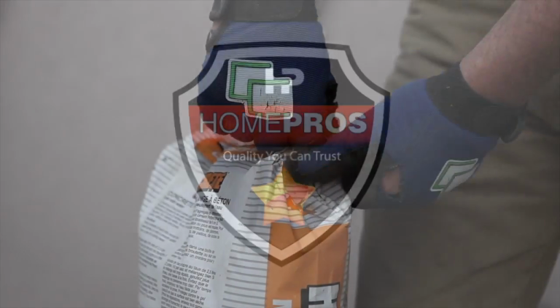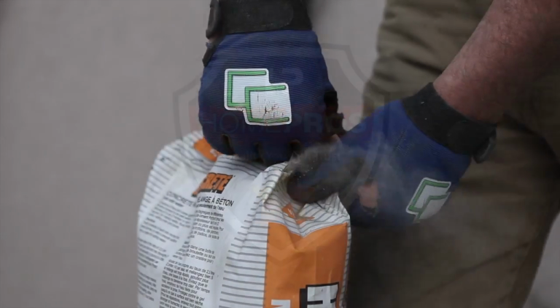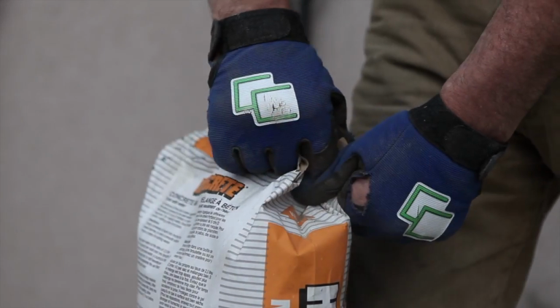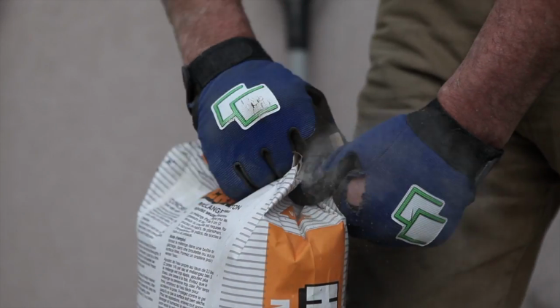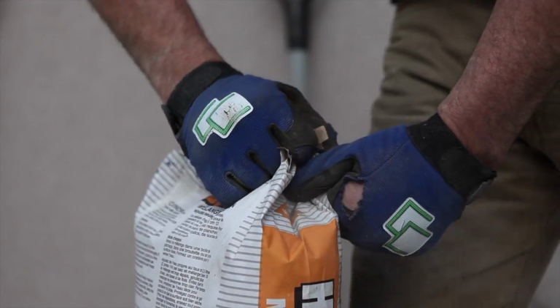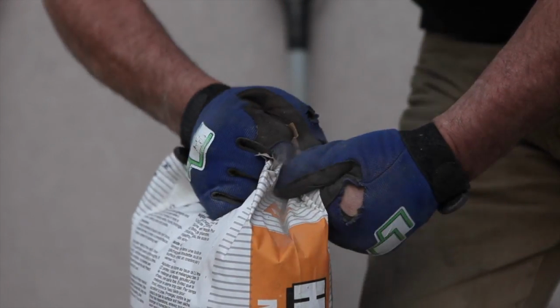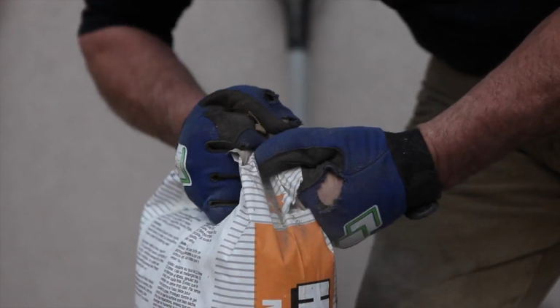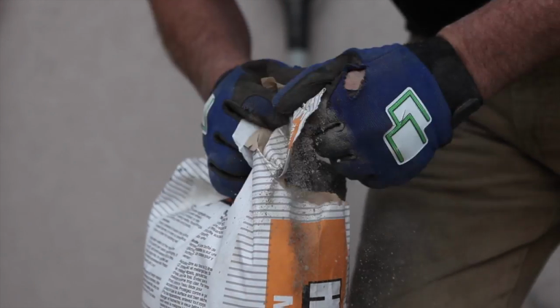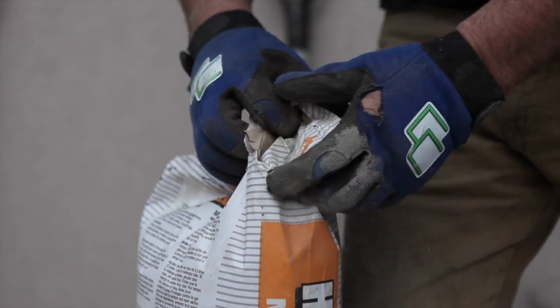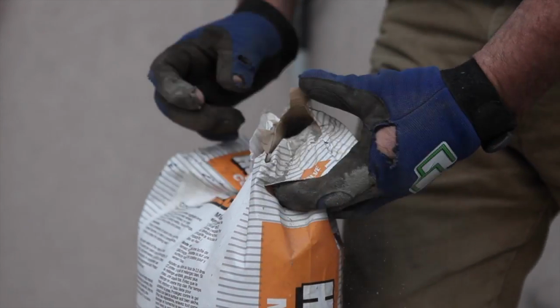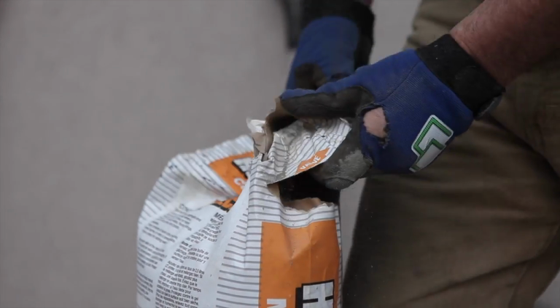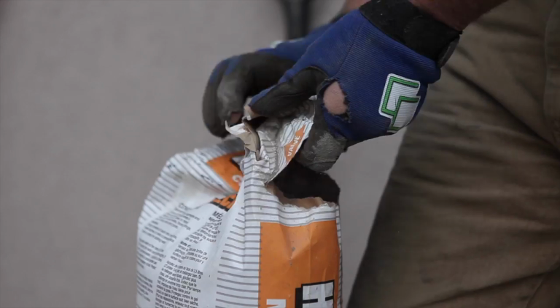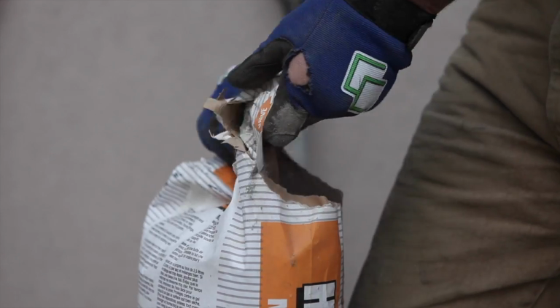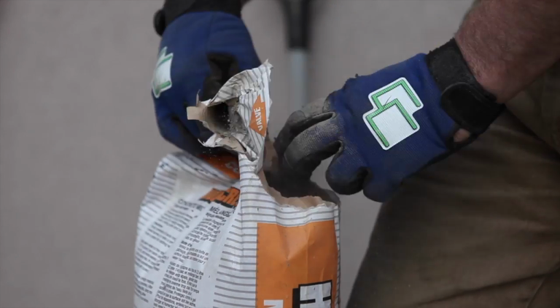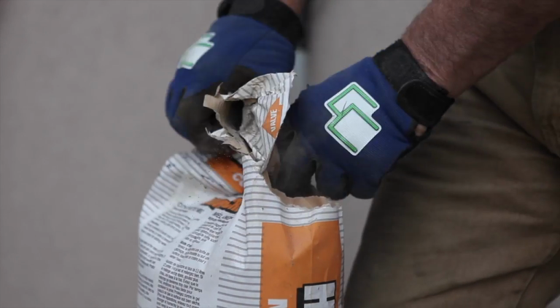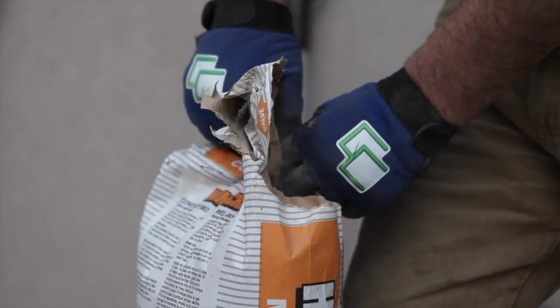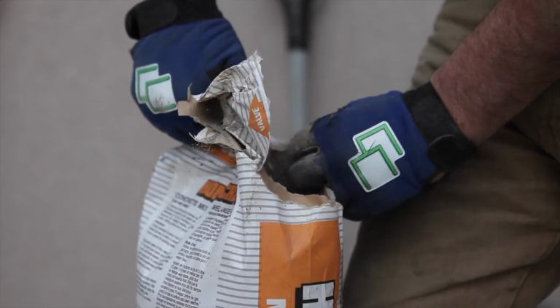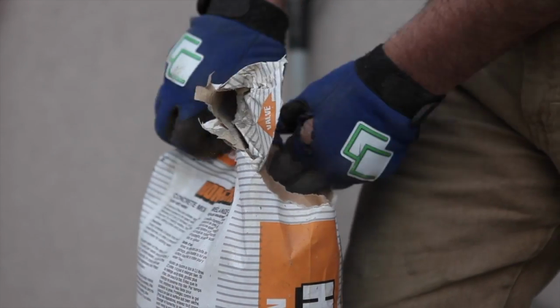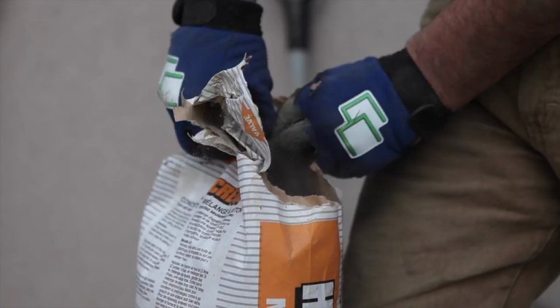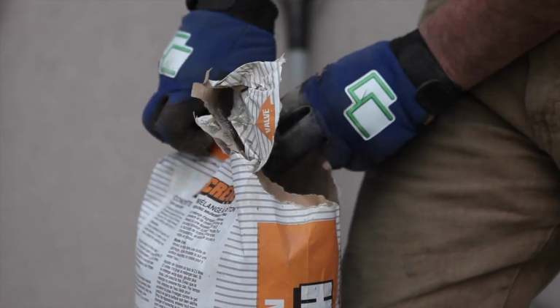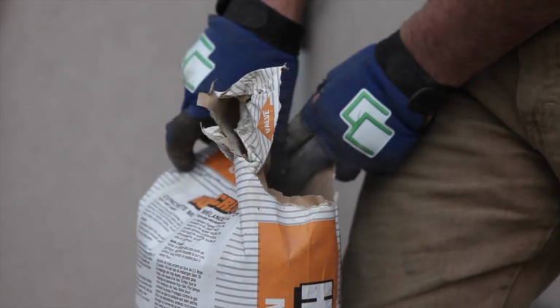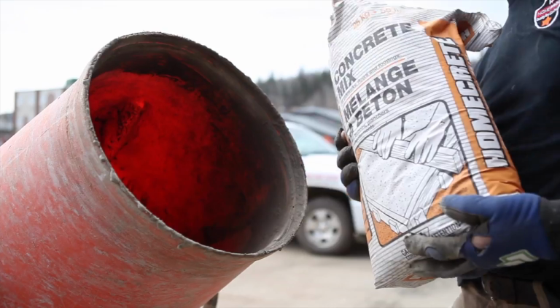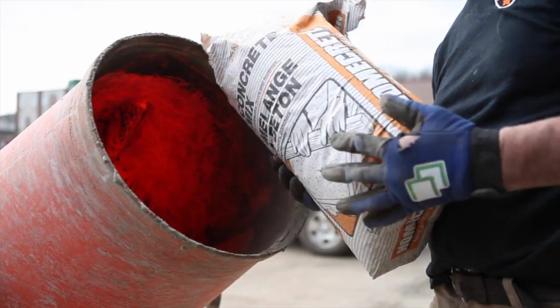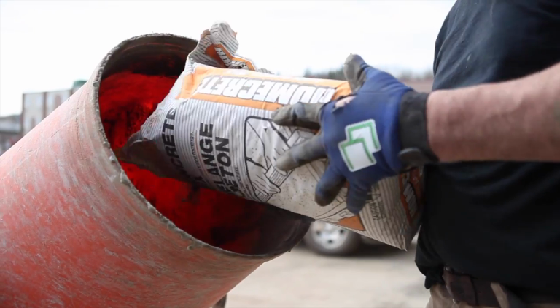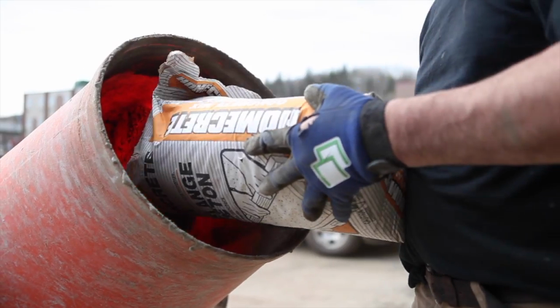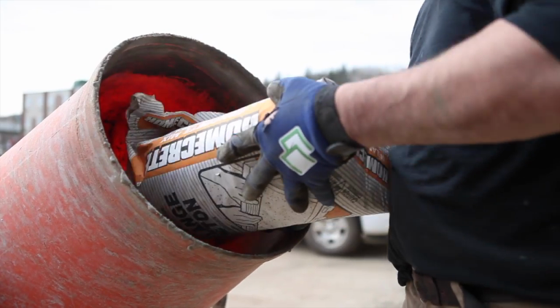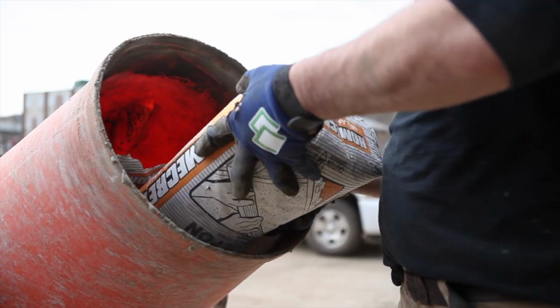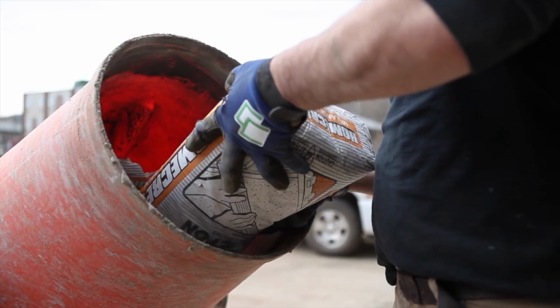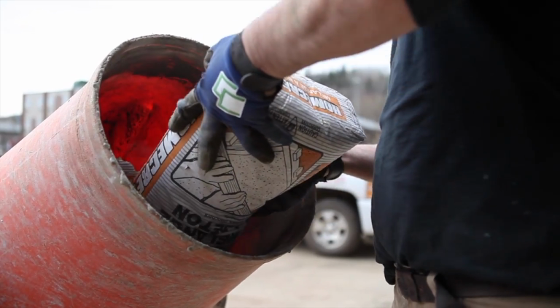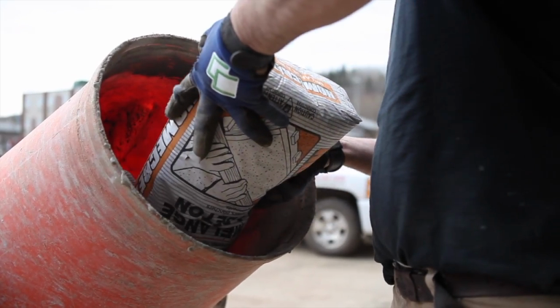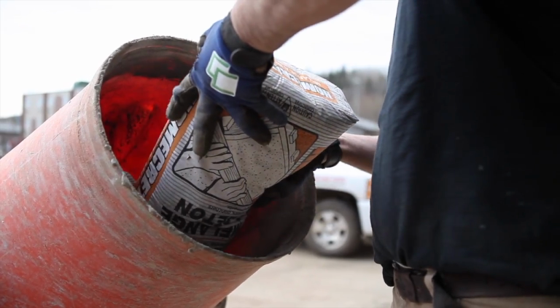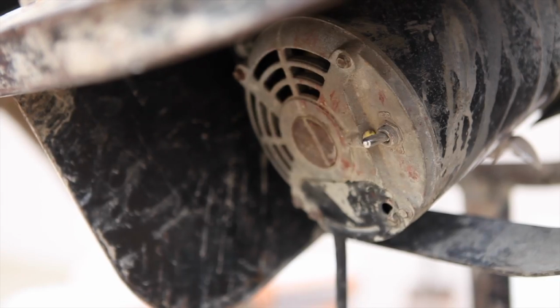The Portable Cement Mixer from HomePros allows you to mix drywall mud, cement, paint, stucco and more easily and effectively.